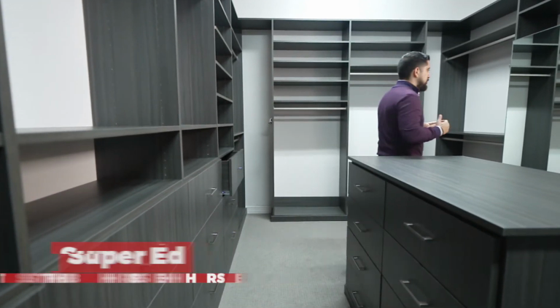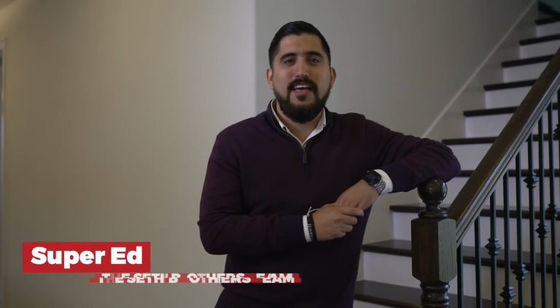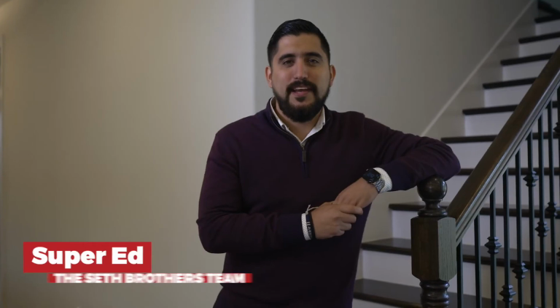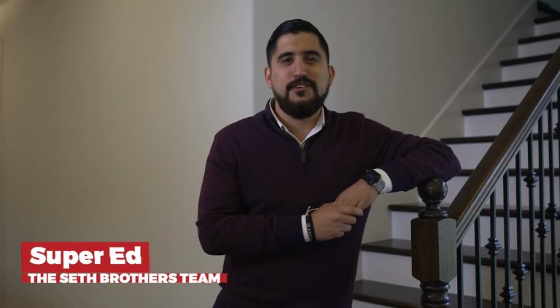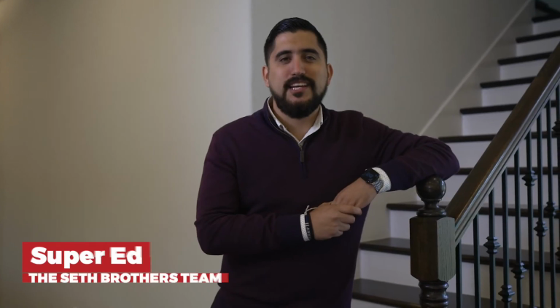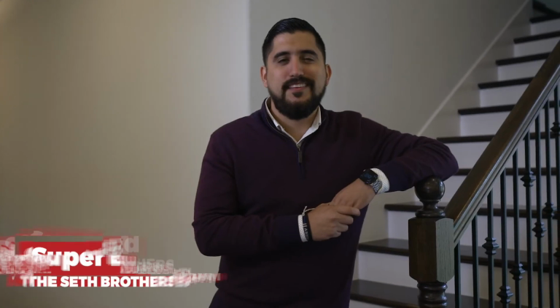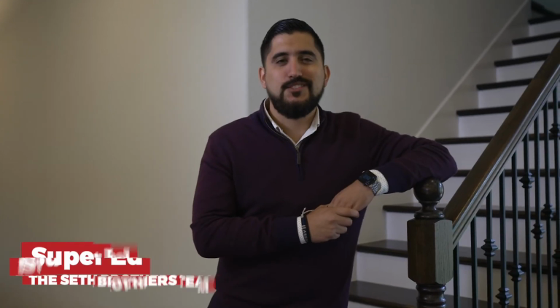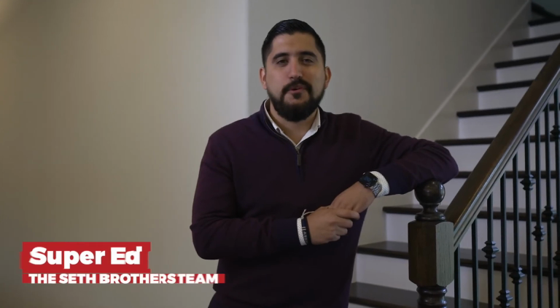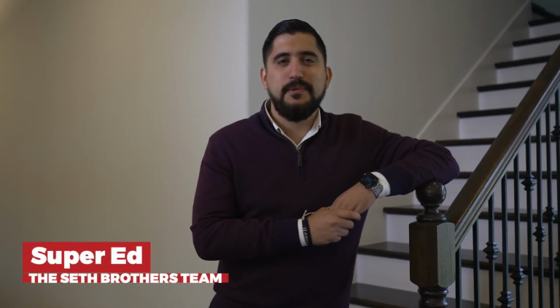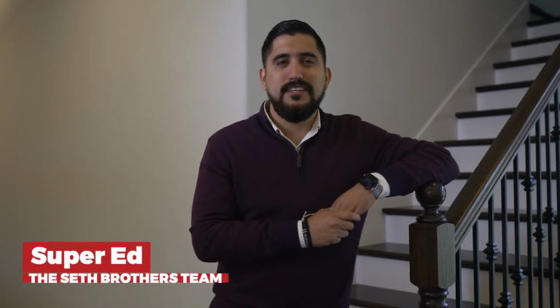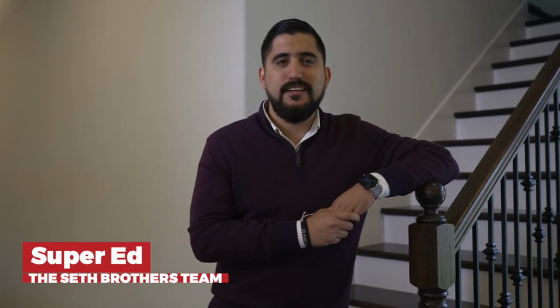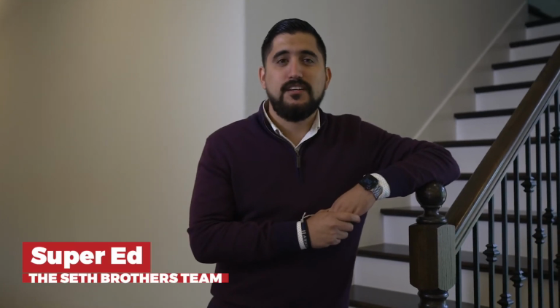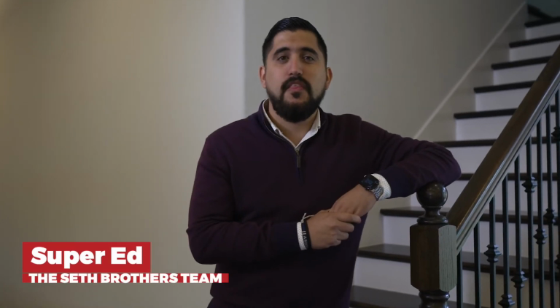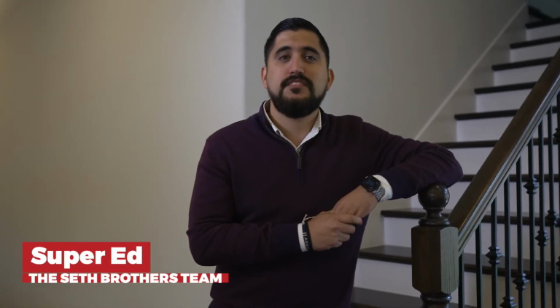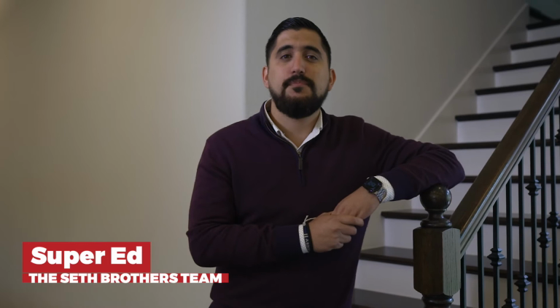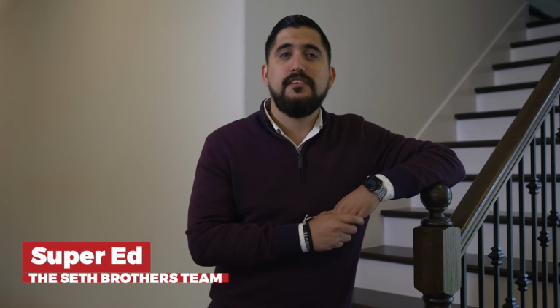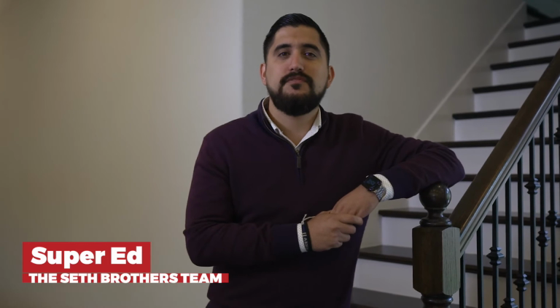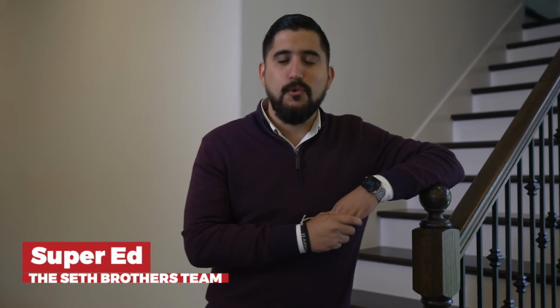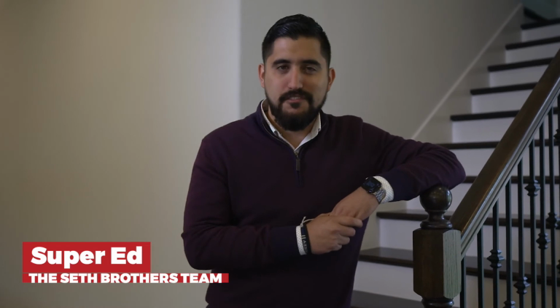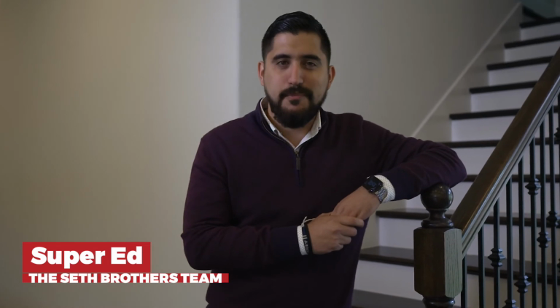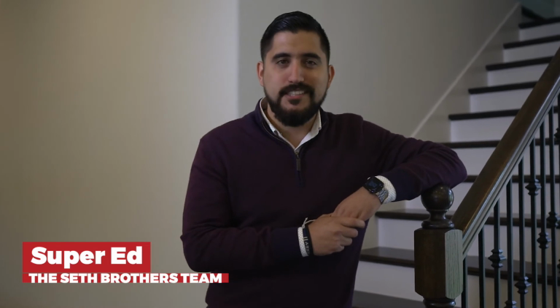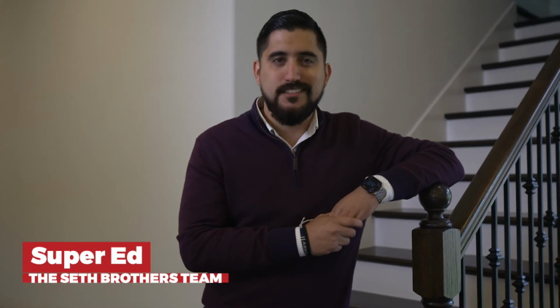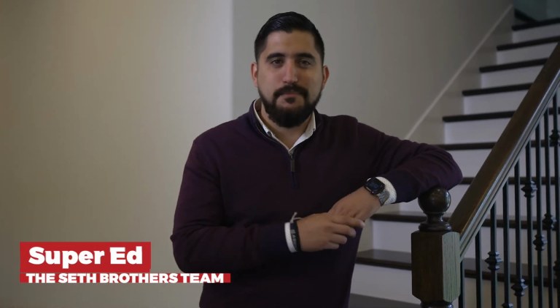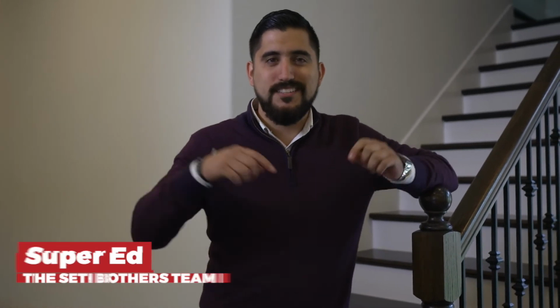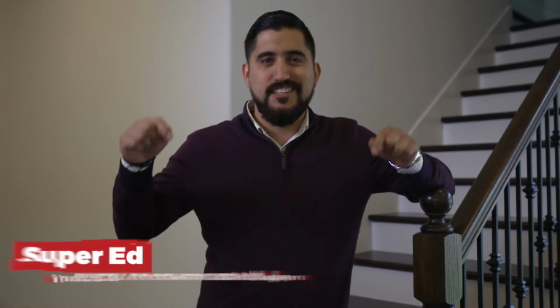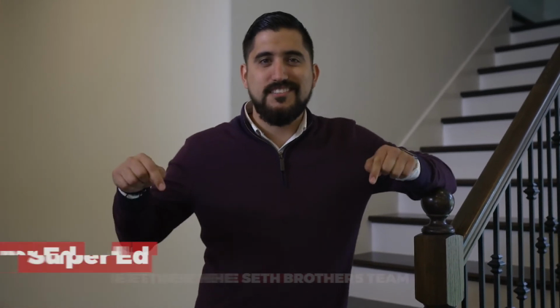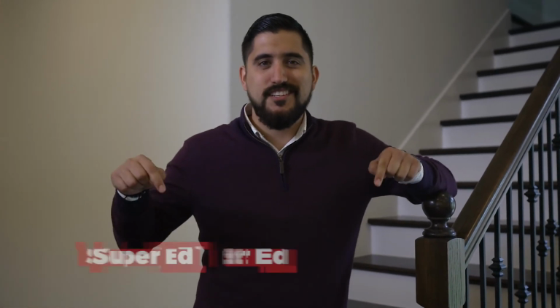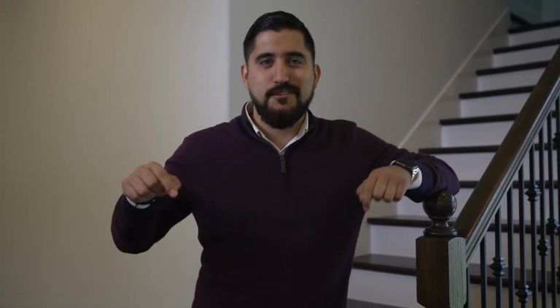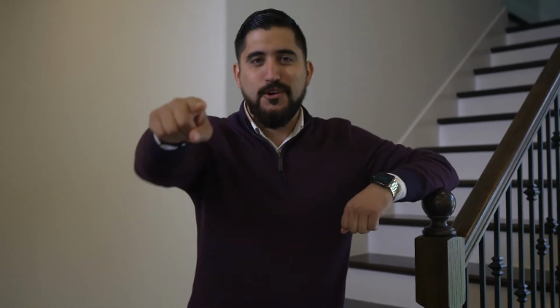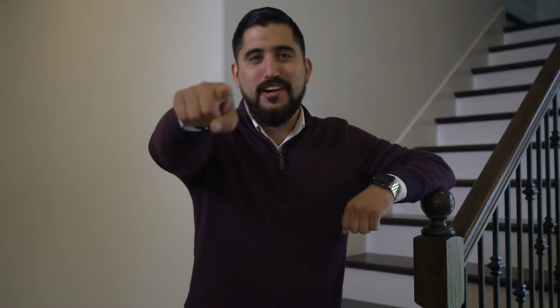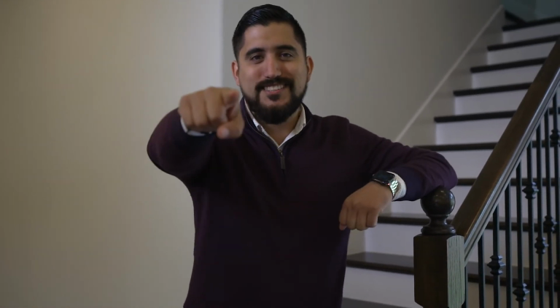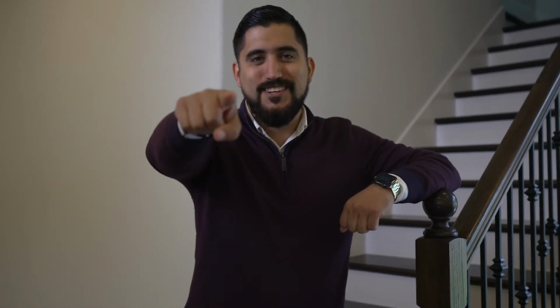Thank you for taking this tour with me today. Call the Seth Brothers for more information because this could be your next home.